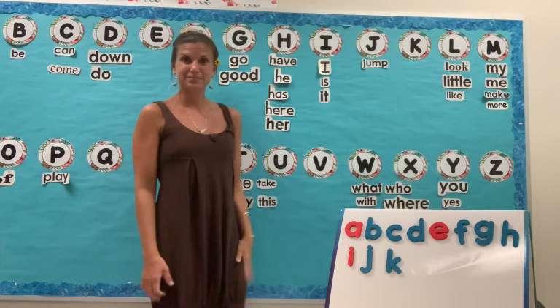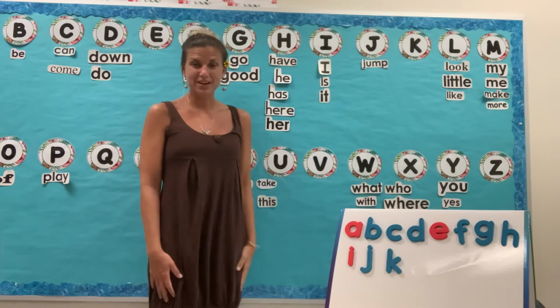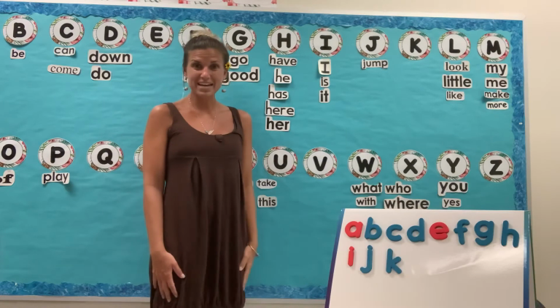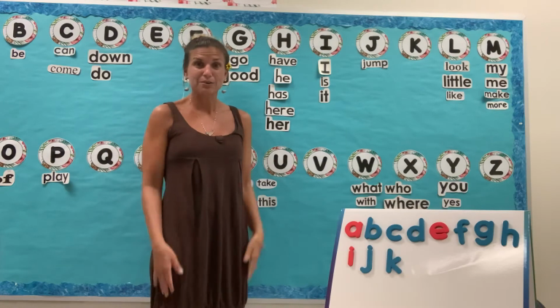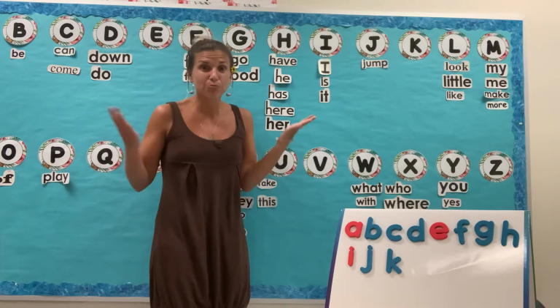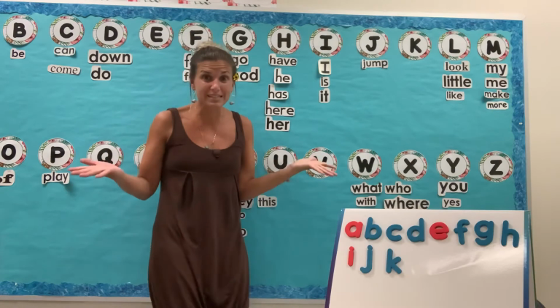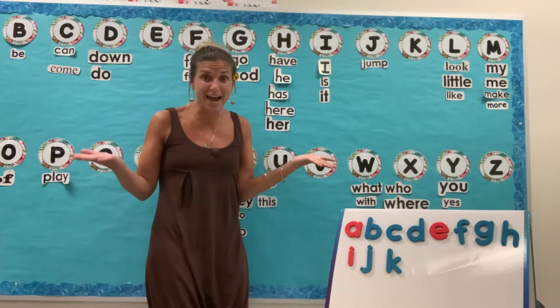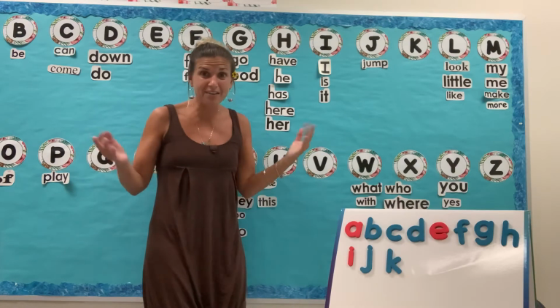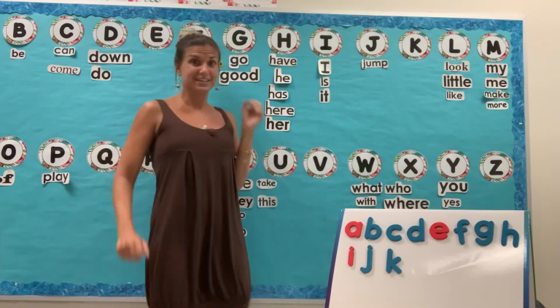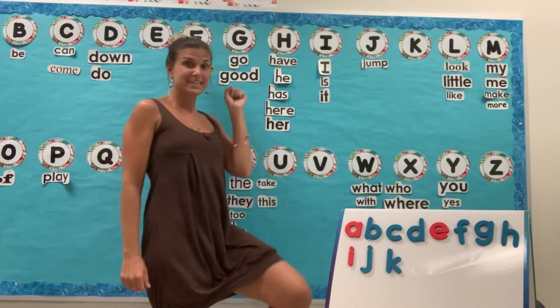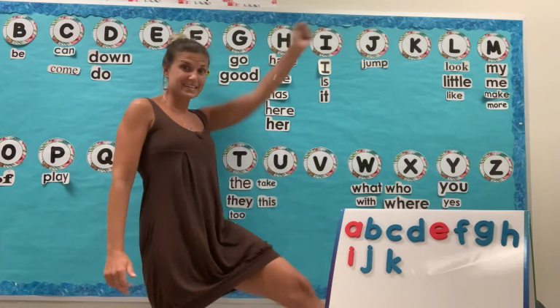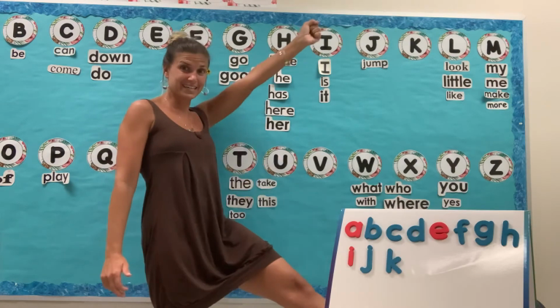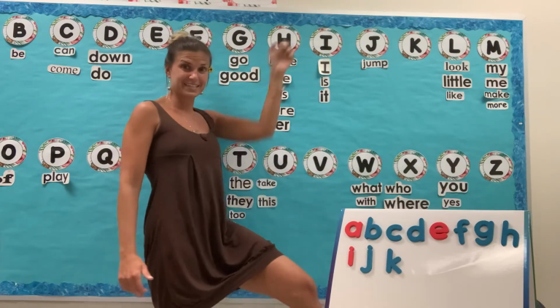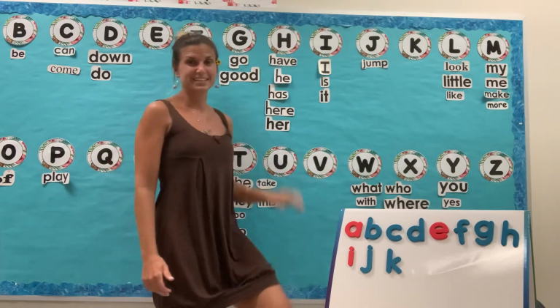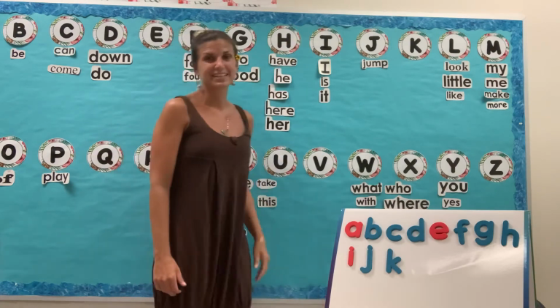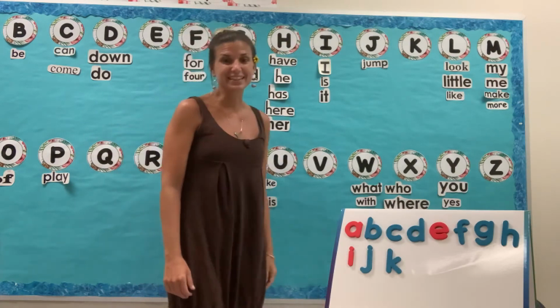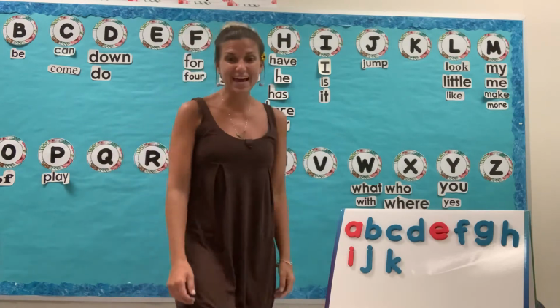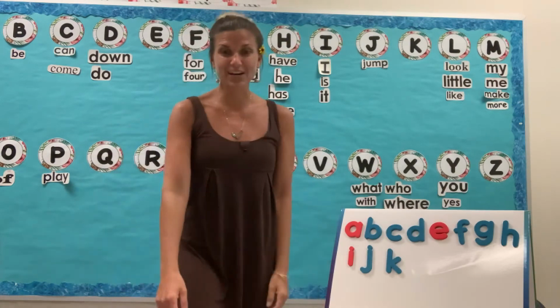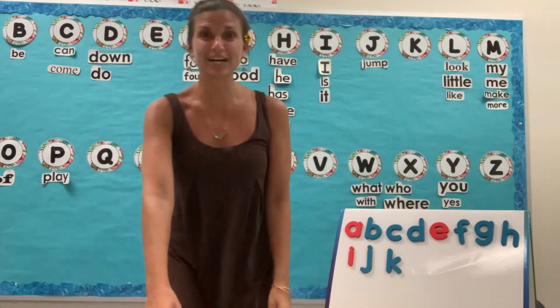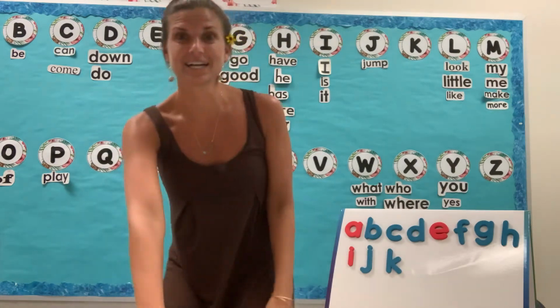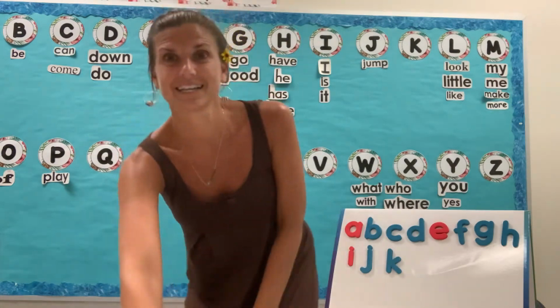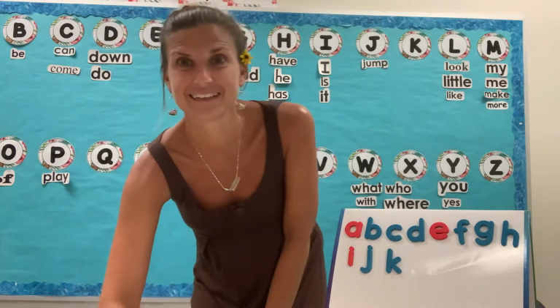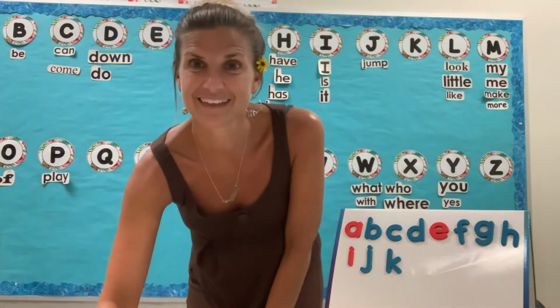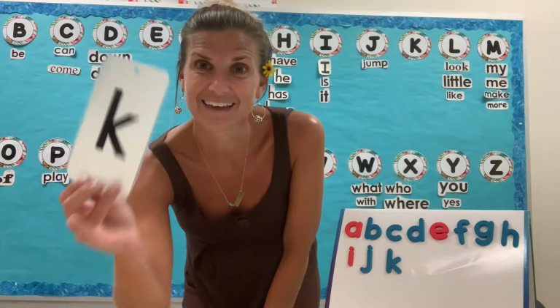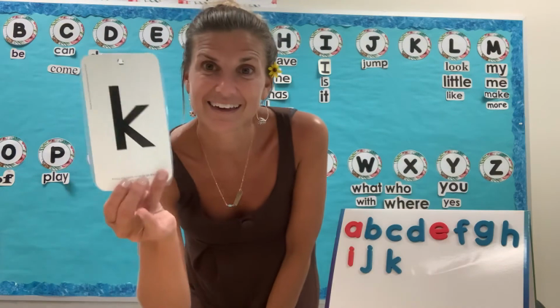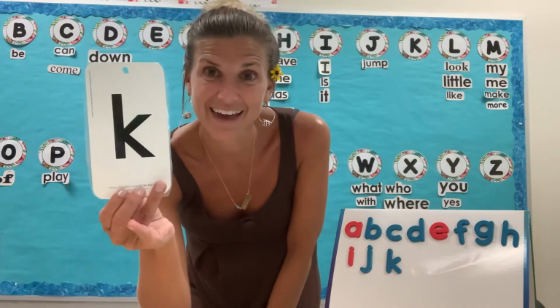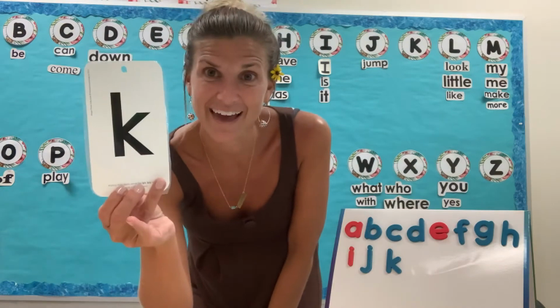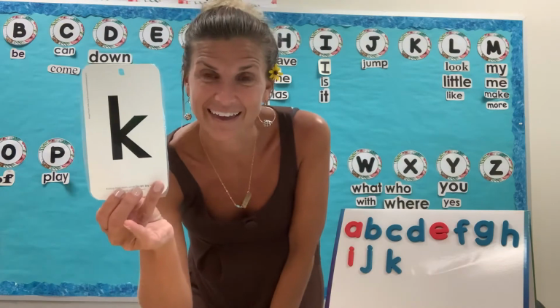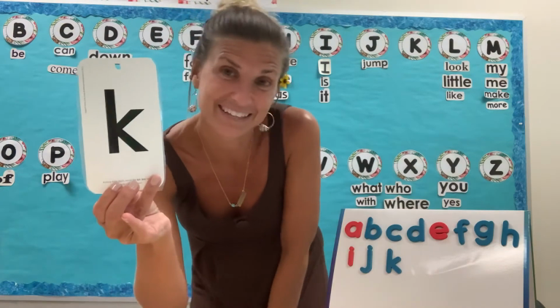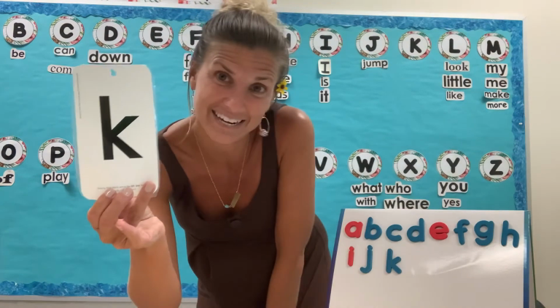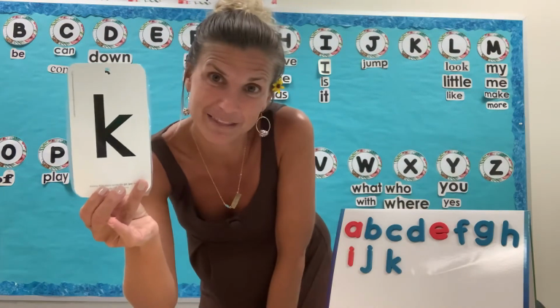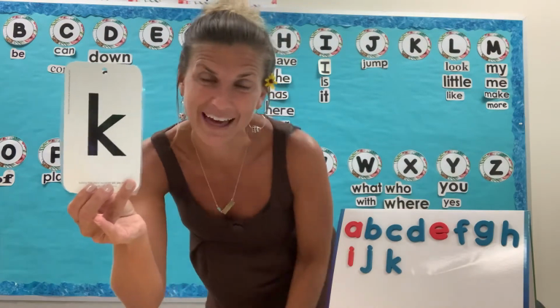Ready? What sound? K. That's letter K — and K is the name of the letter.